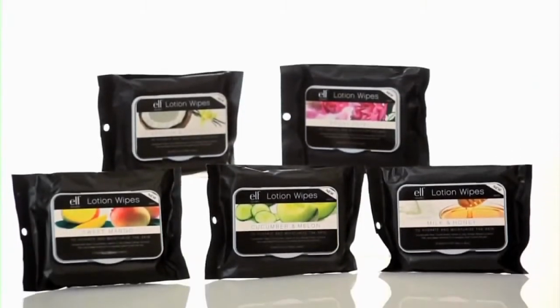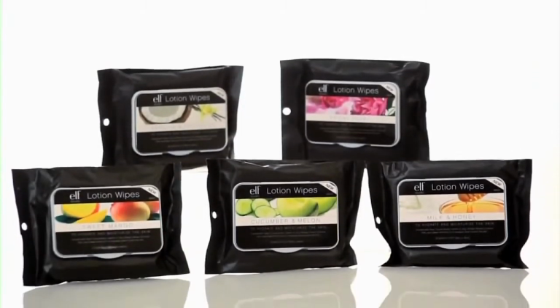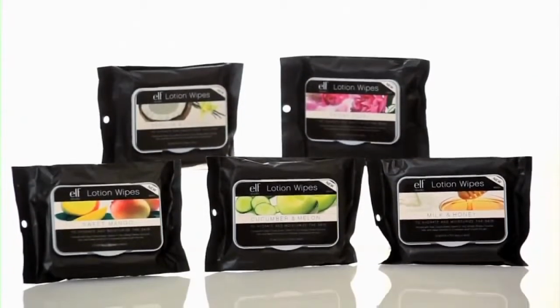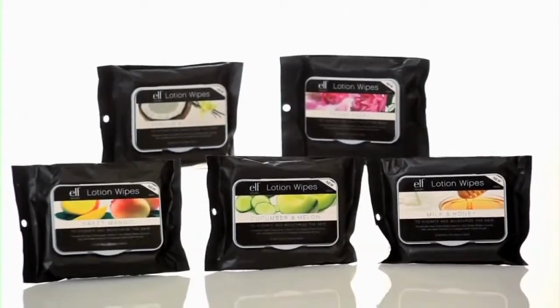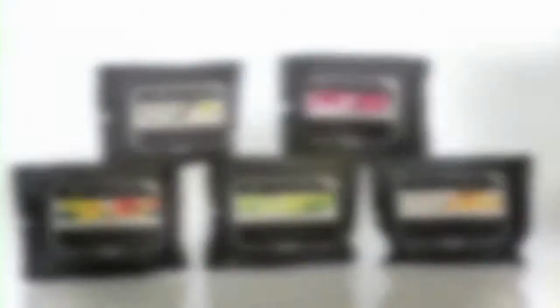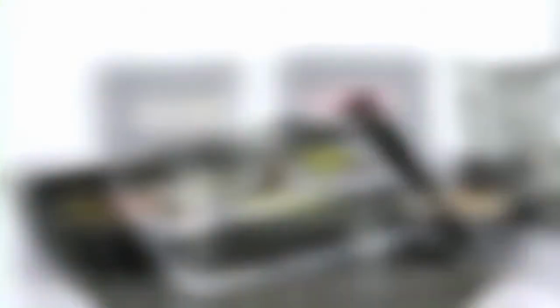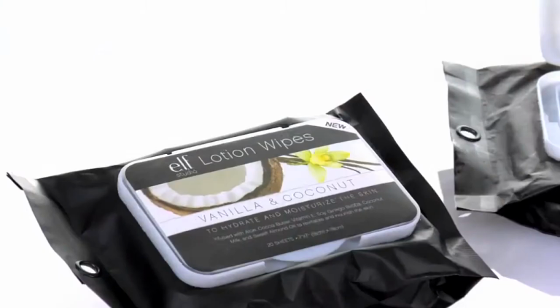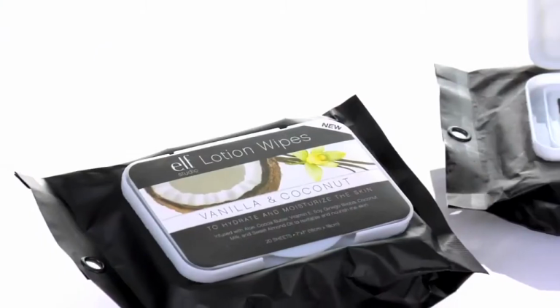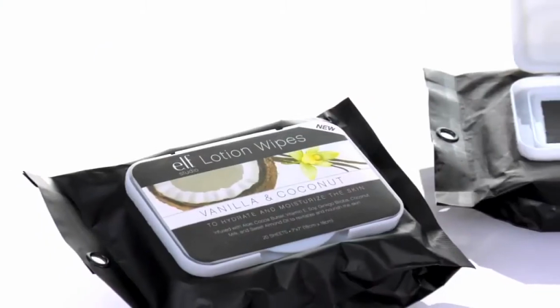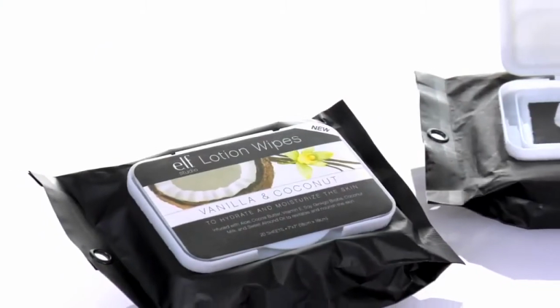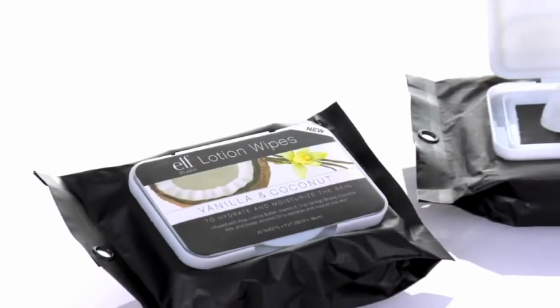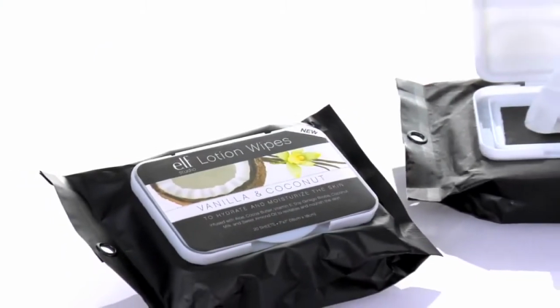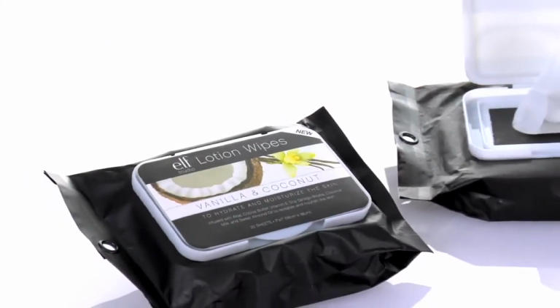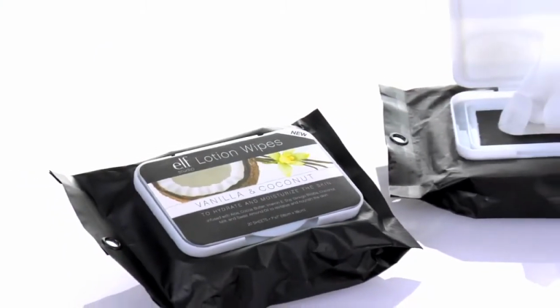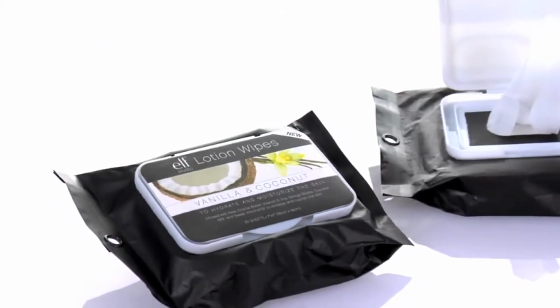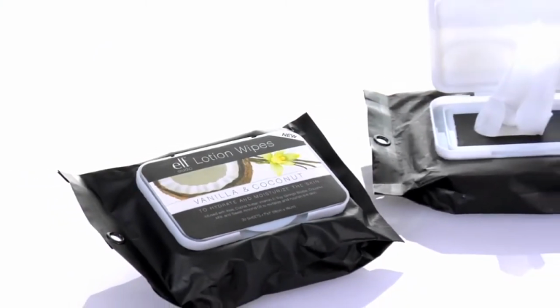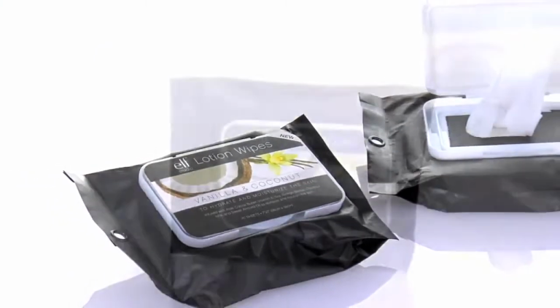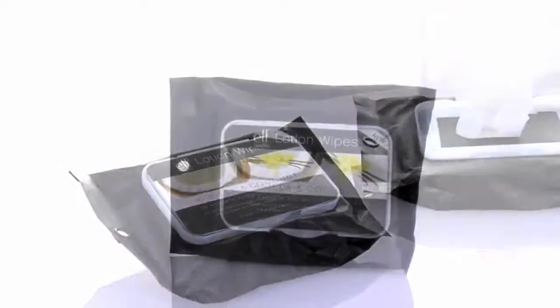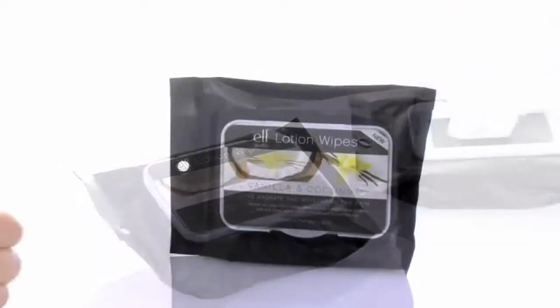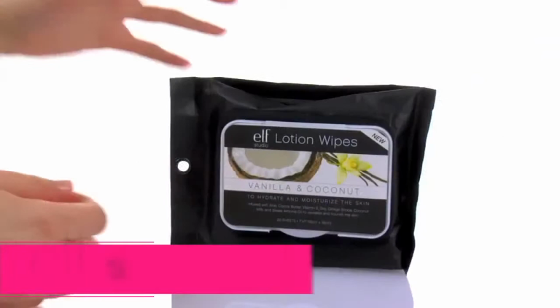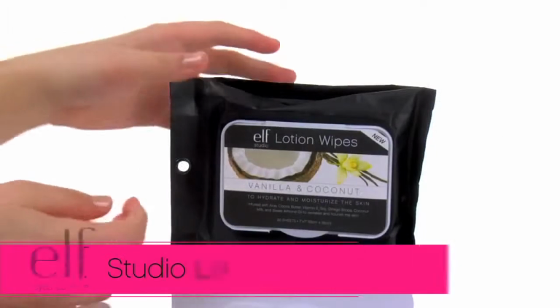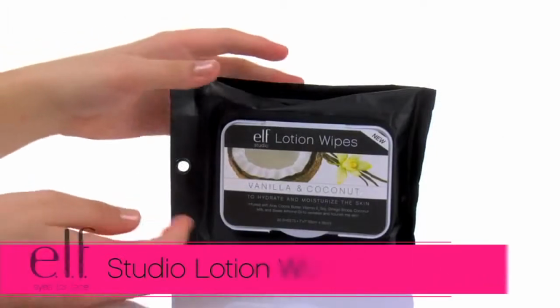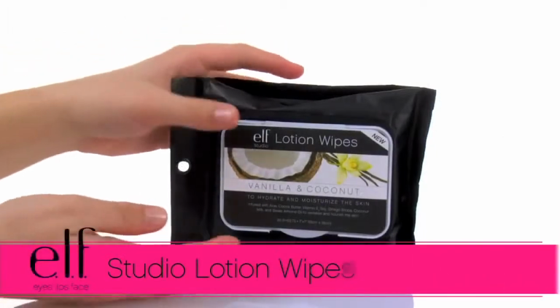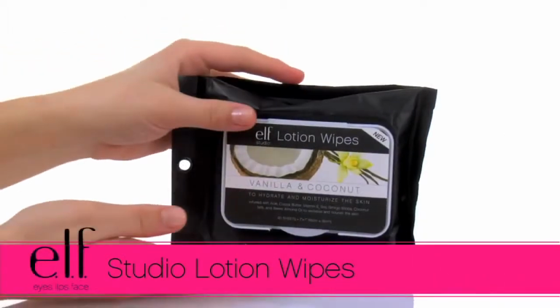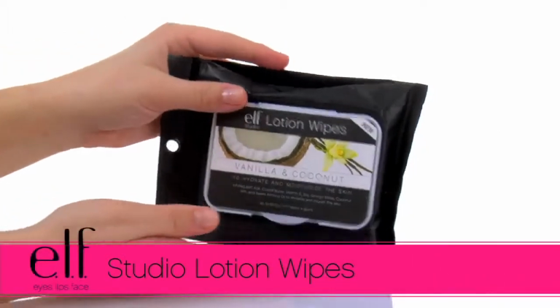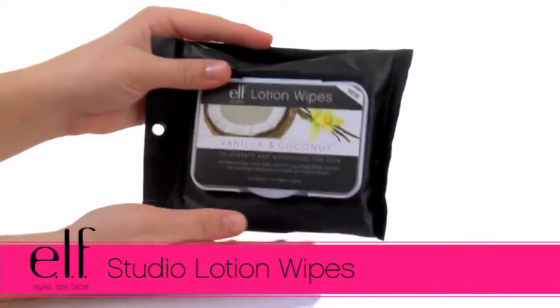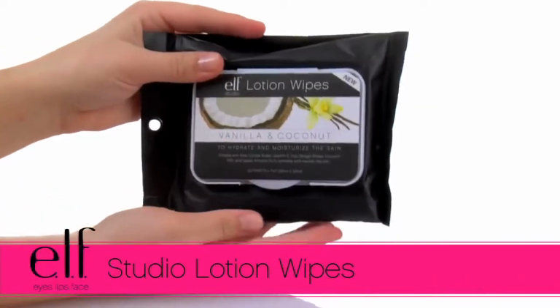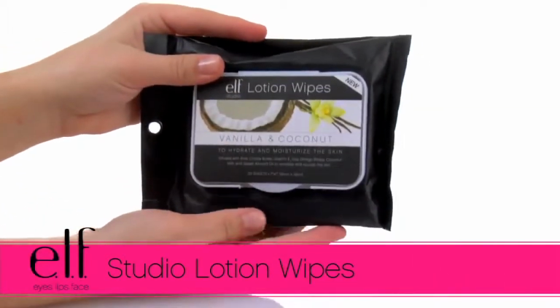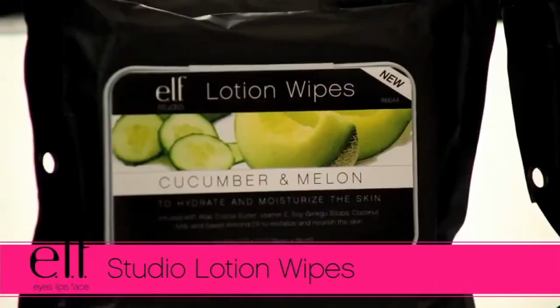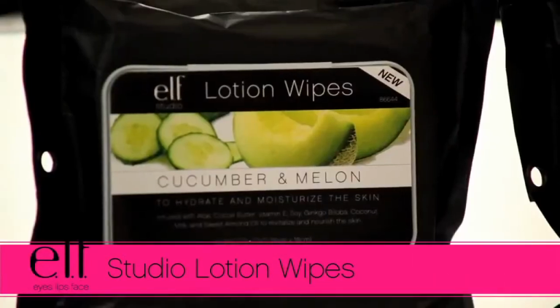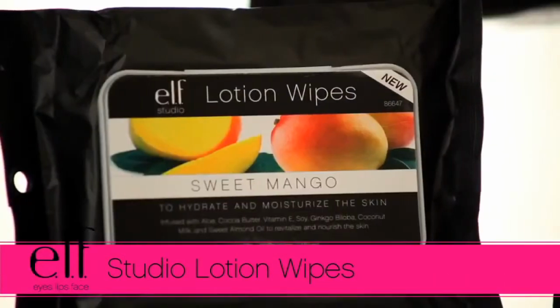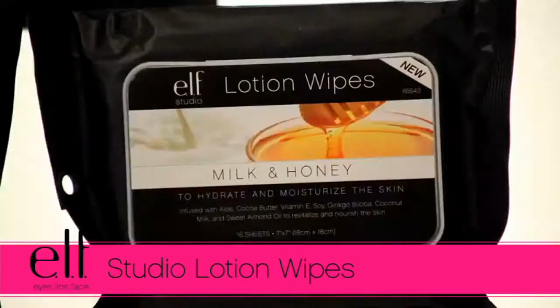Hey guys, Achelle here for Elf Cosmetics. Let's check out the Elf Studio Lotion Wipes.